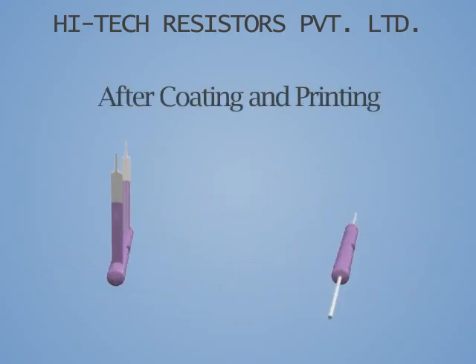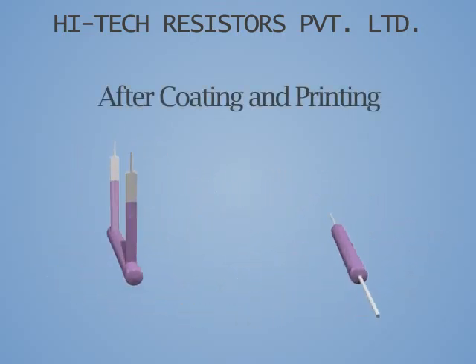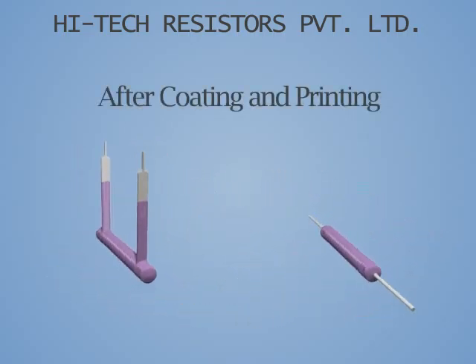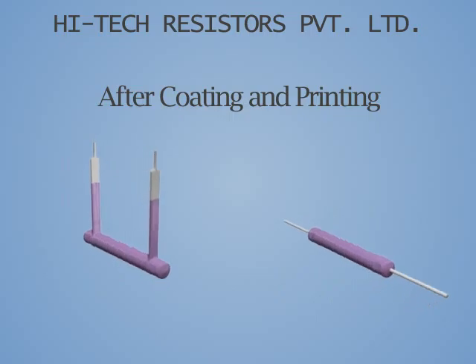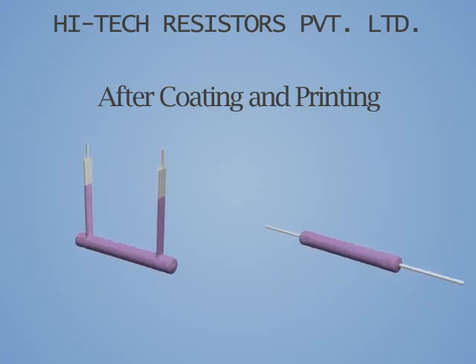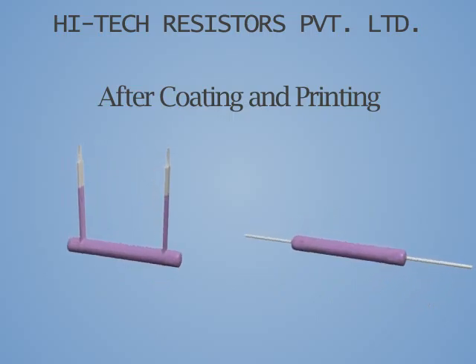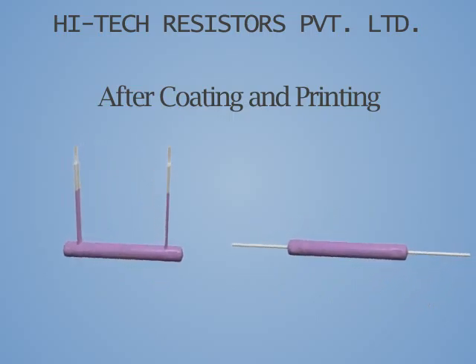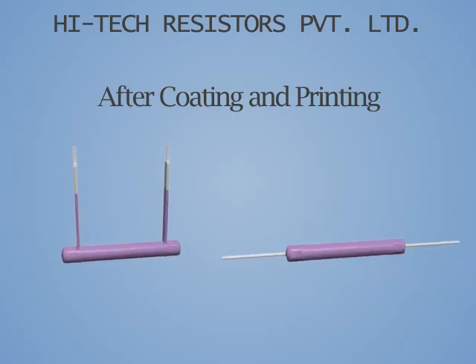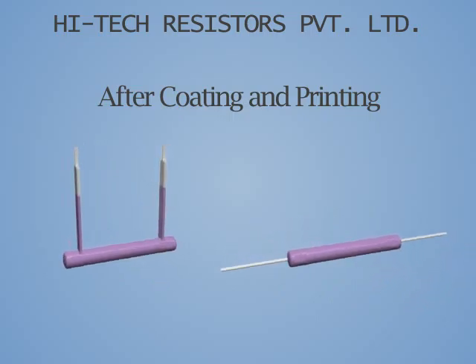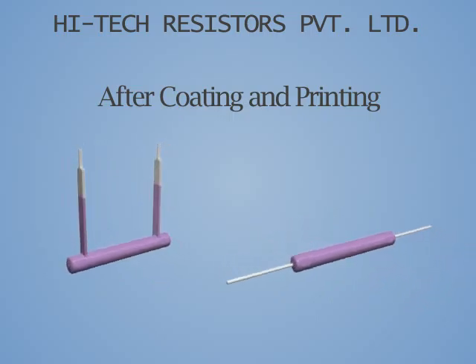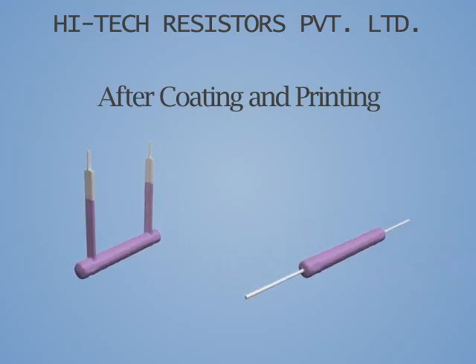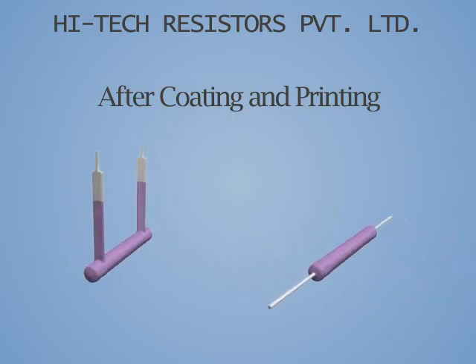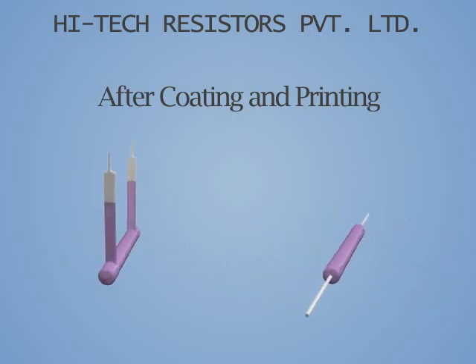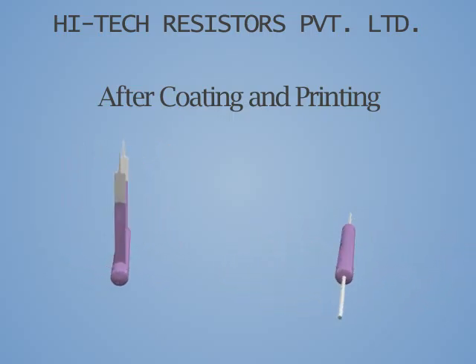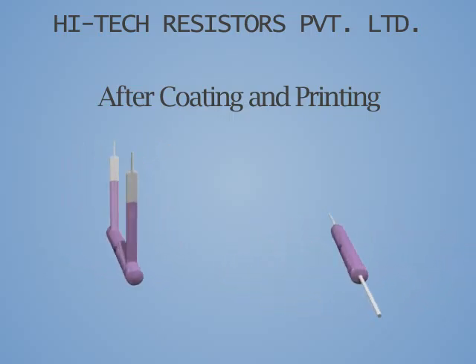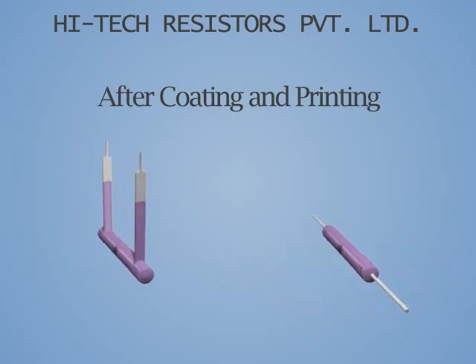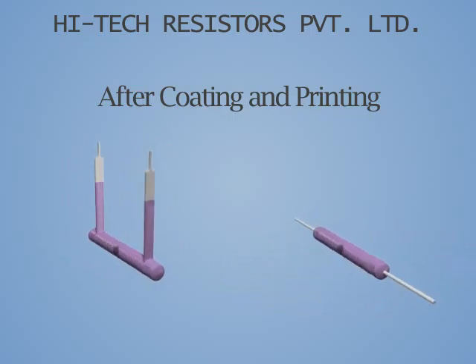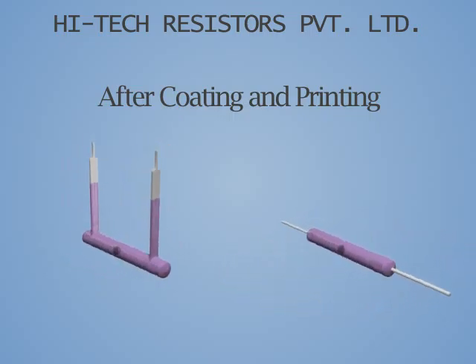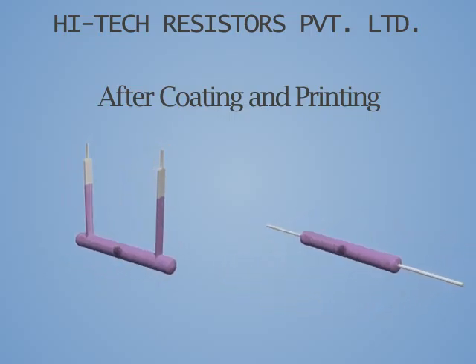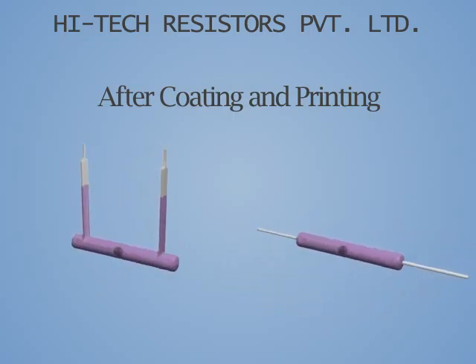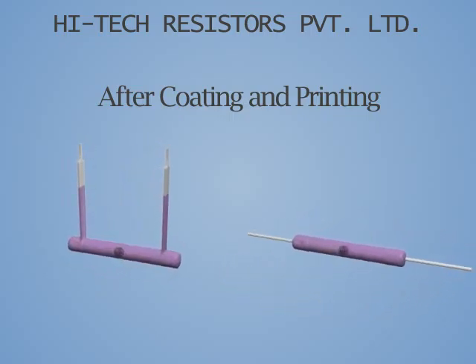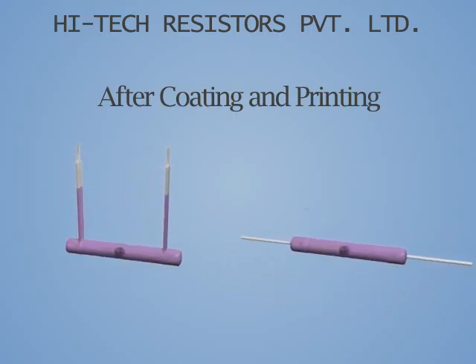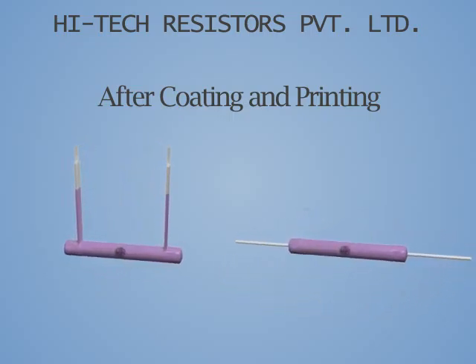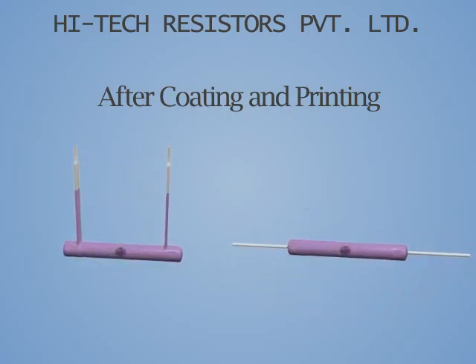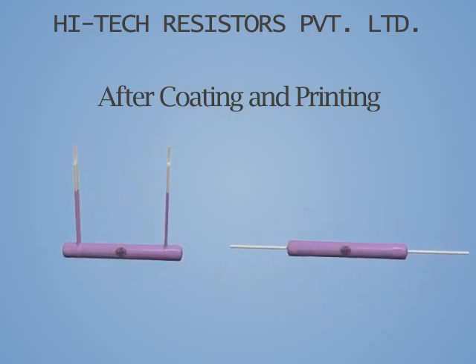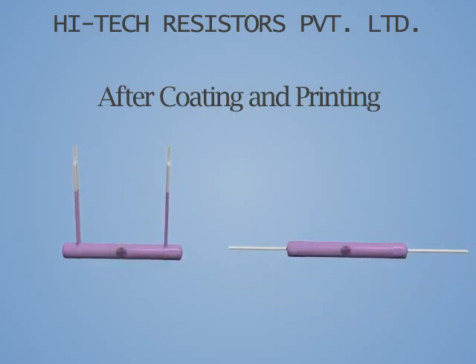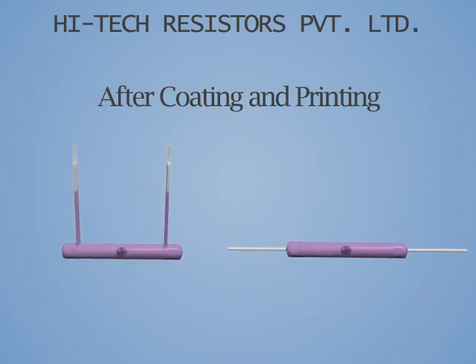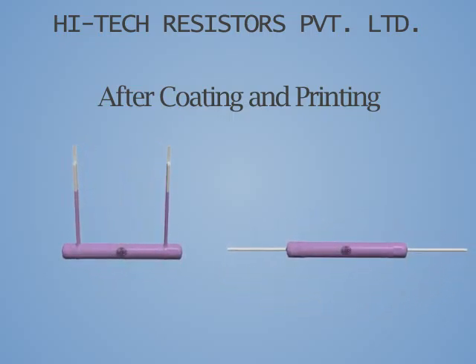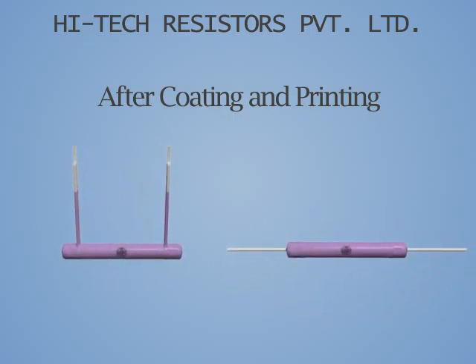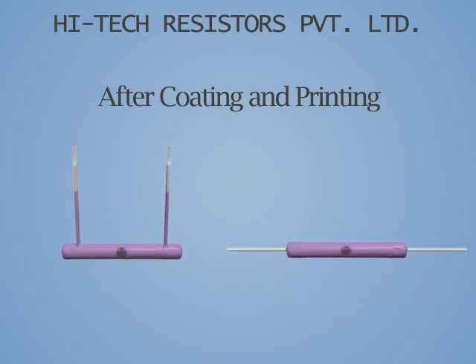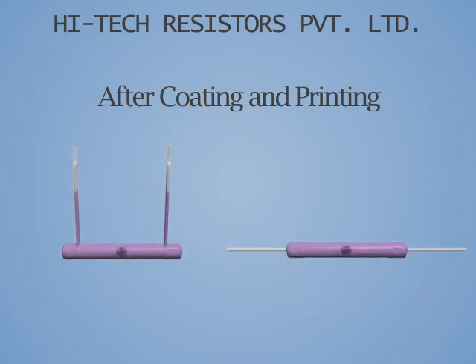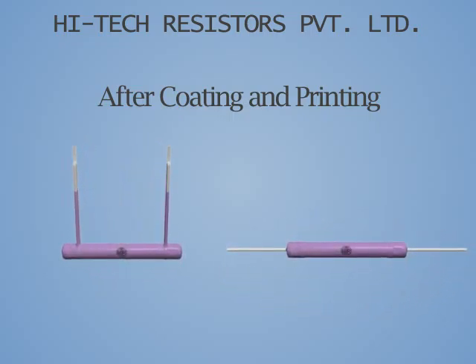The product is then coated and printed before final inspection as per the HTR quality standard.